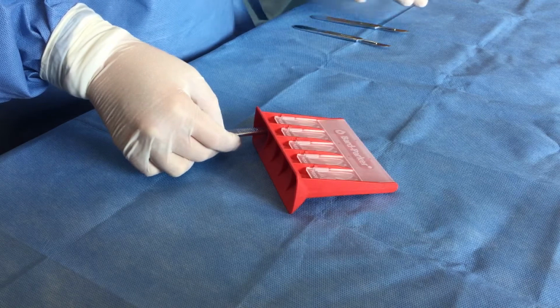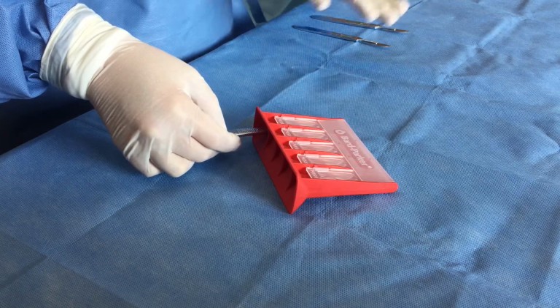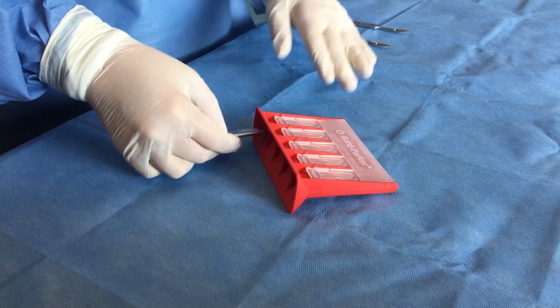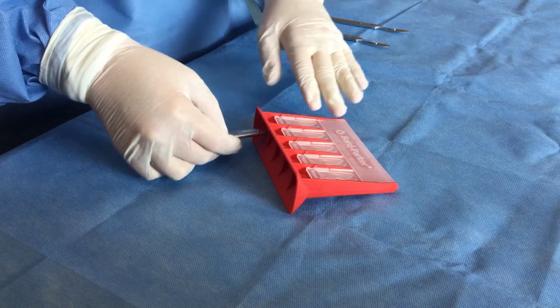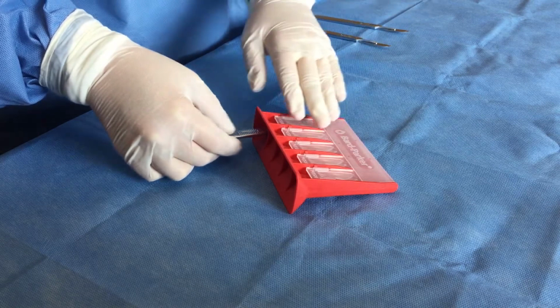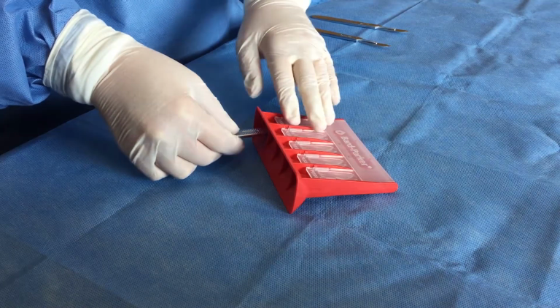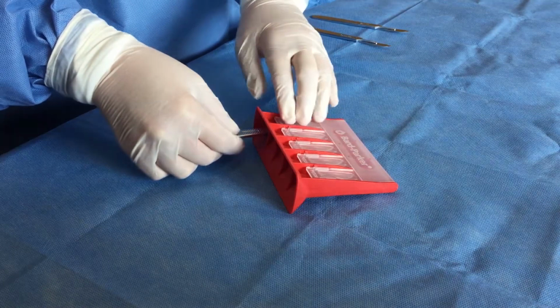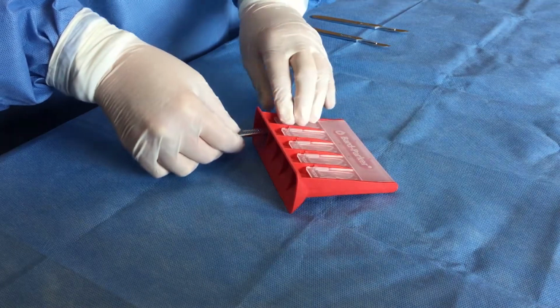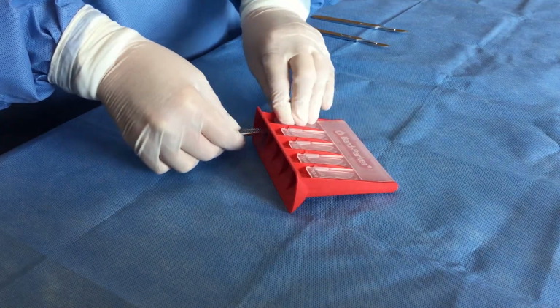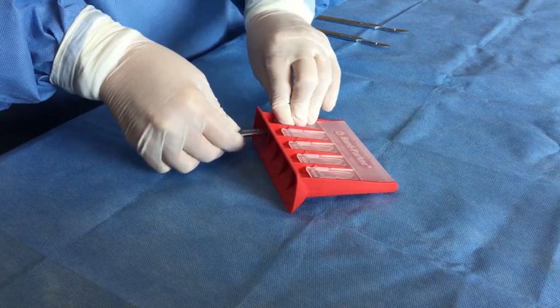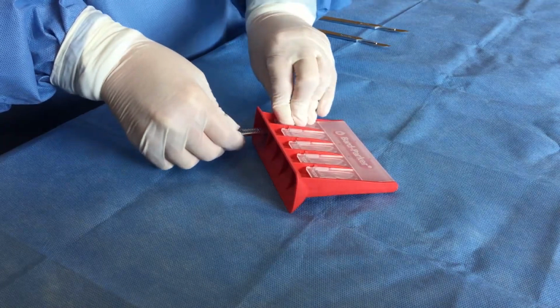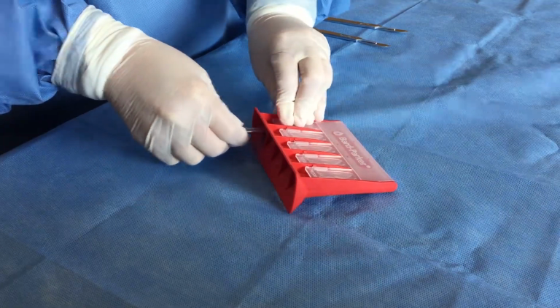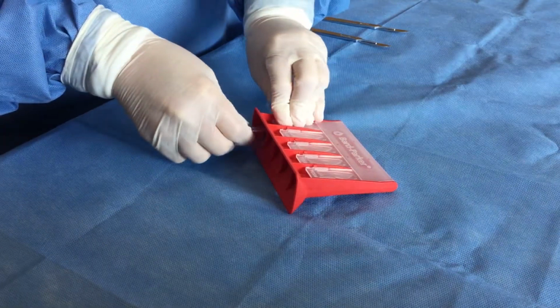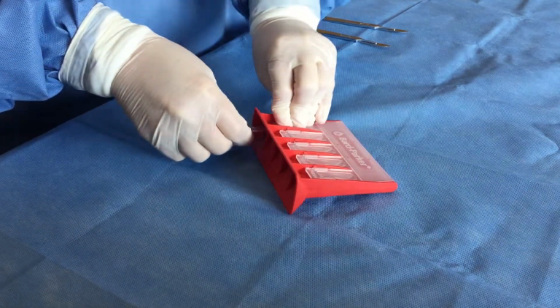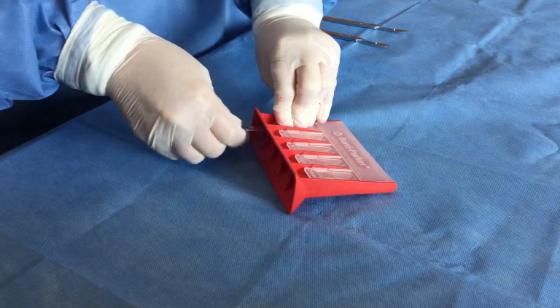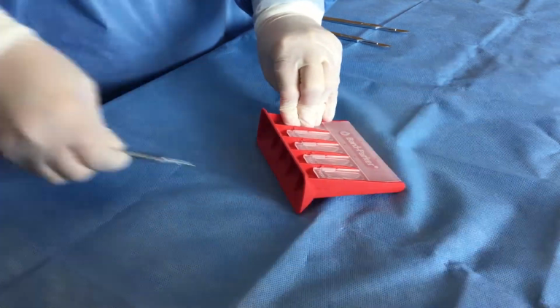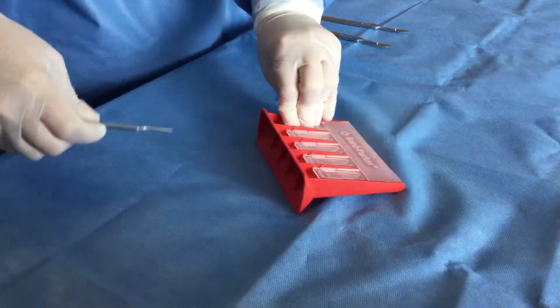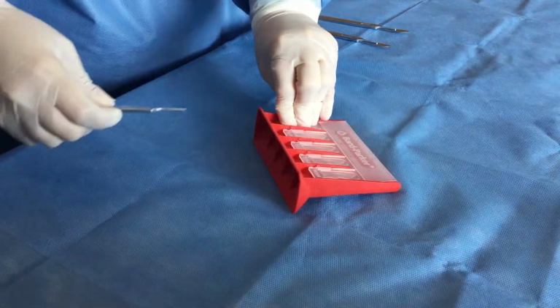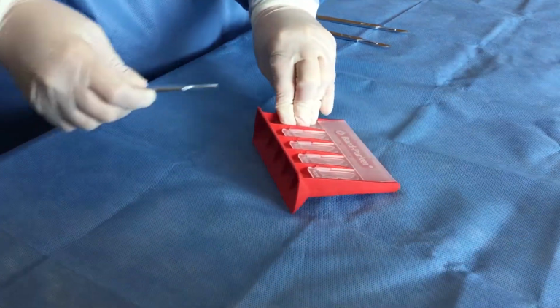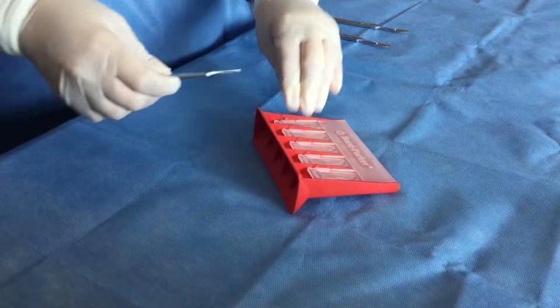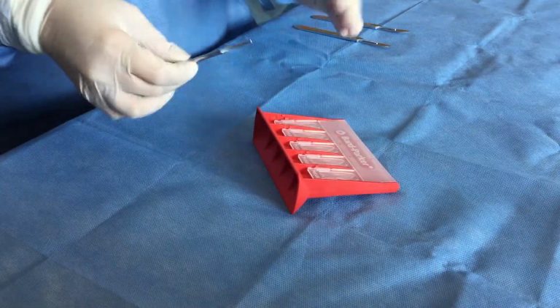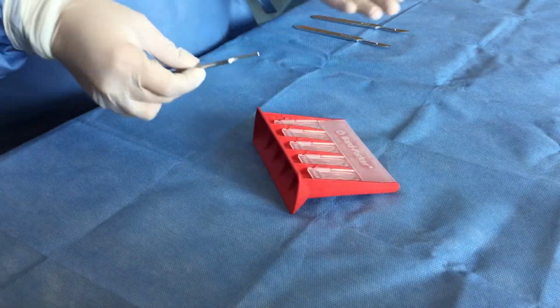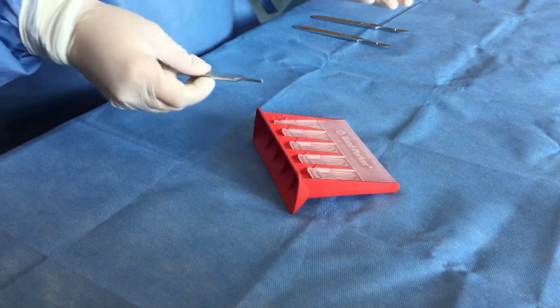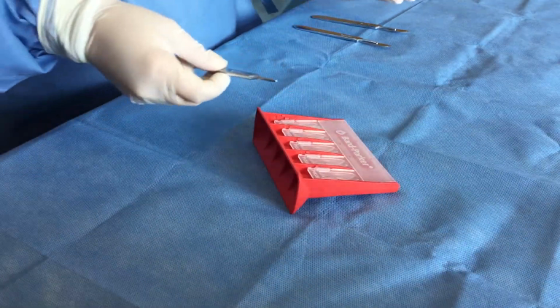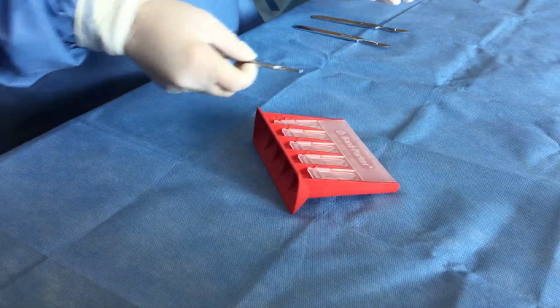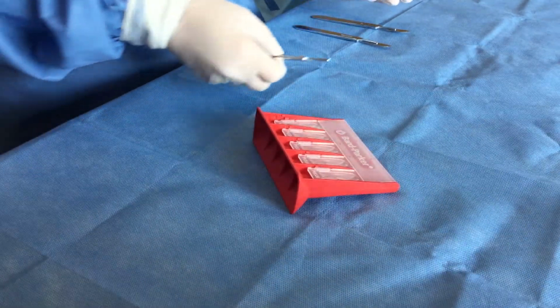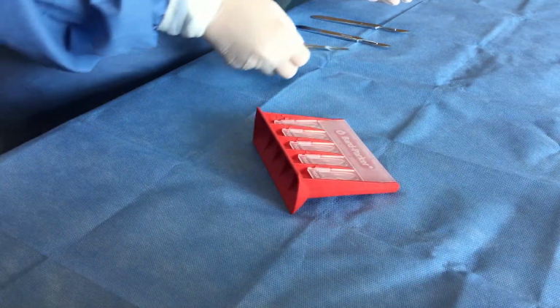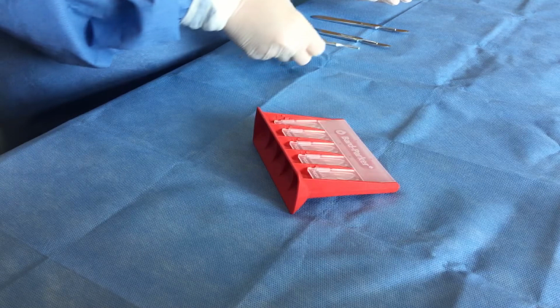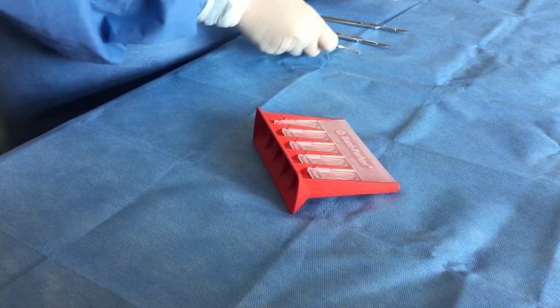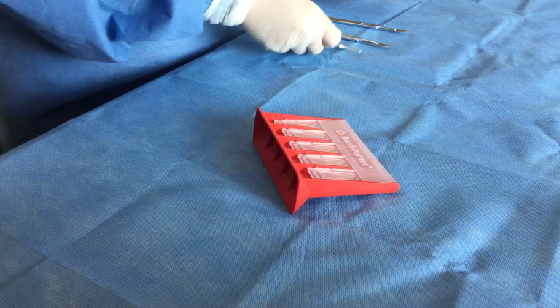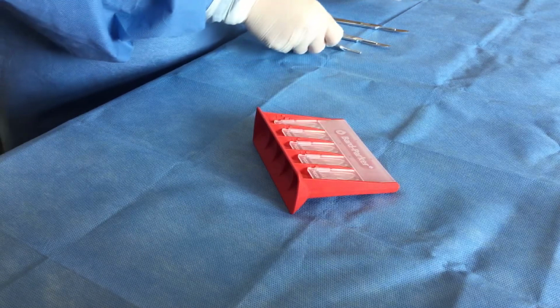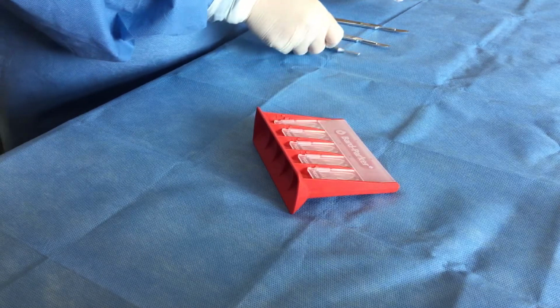With one click, you can remove a contaminated blade, eliminating the need to ever touch a used blade.